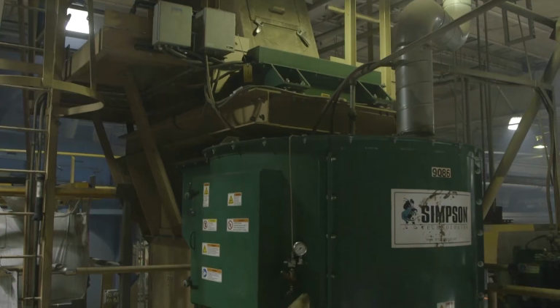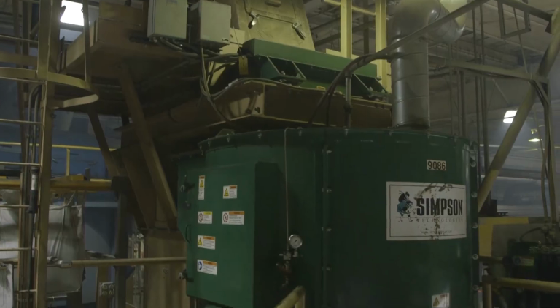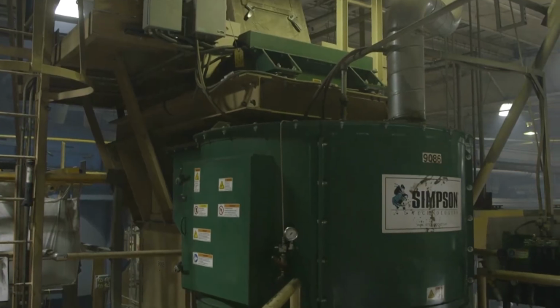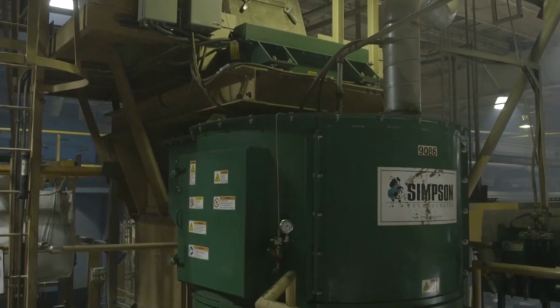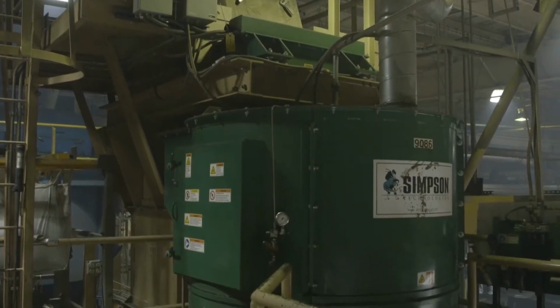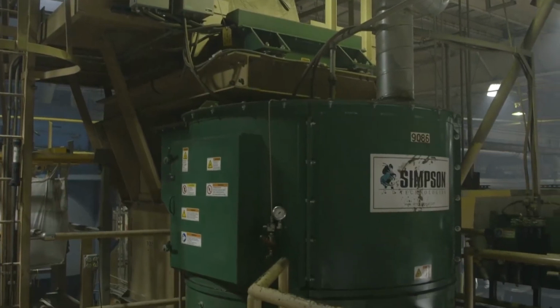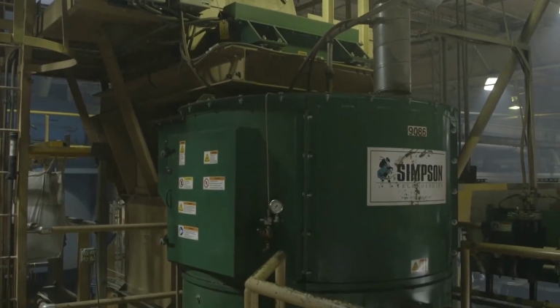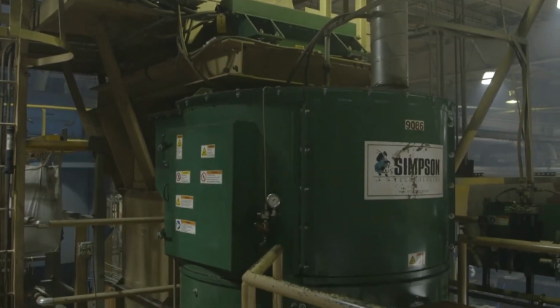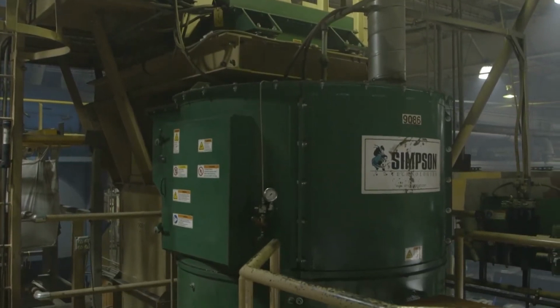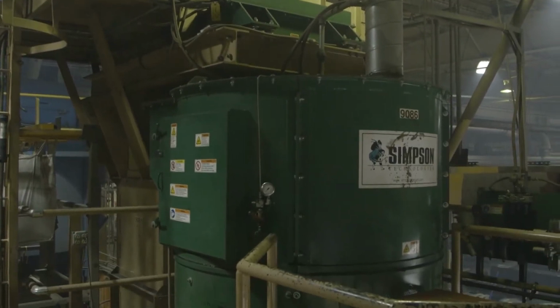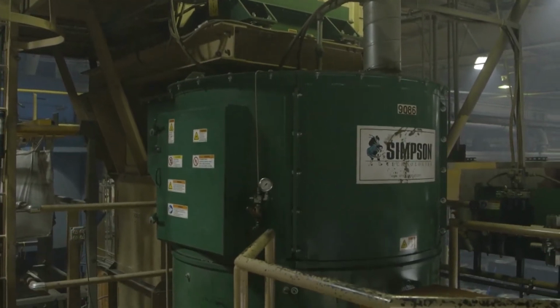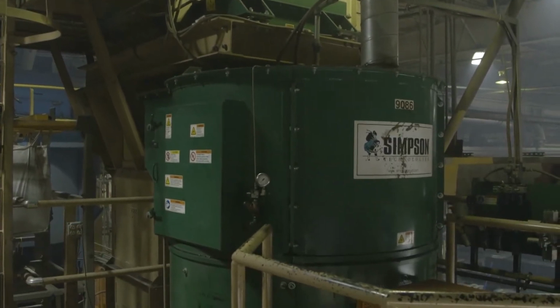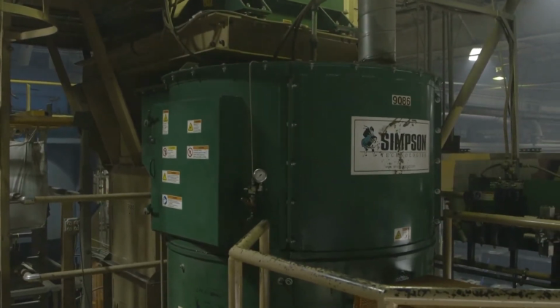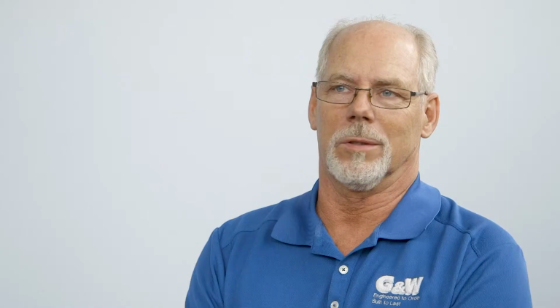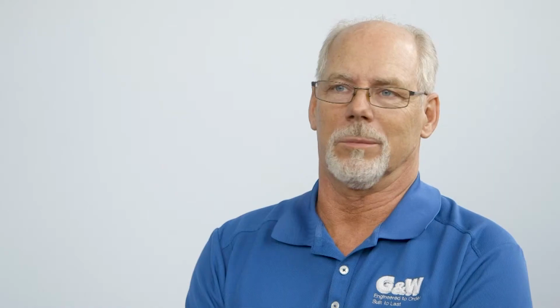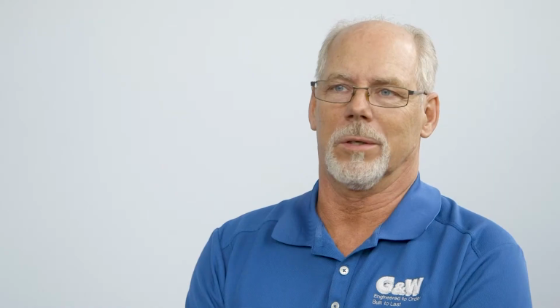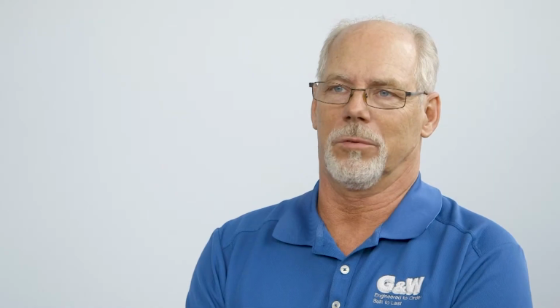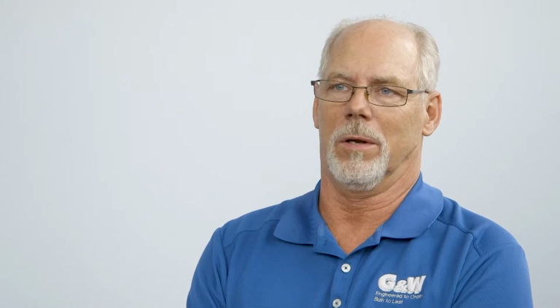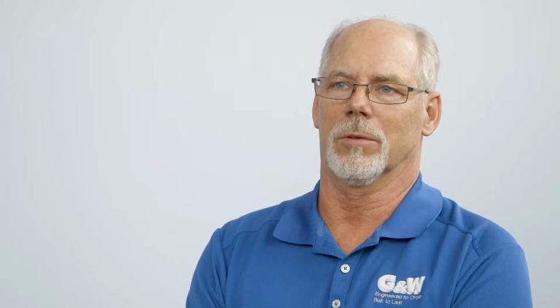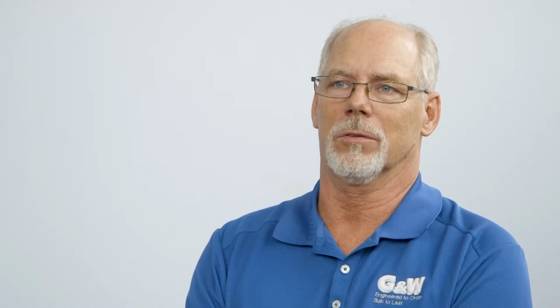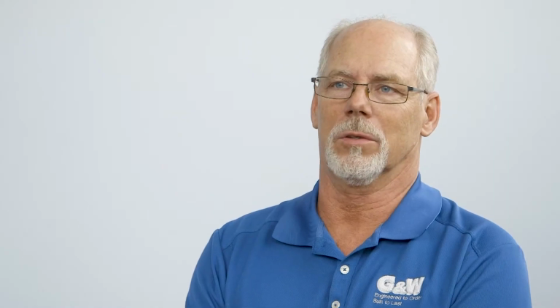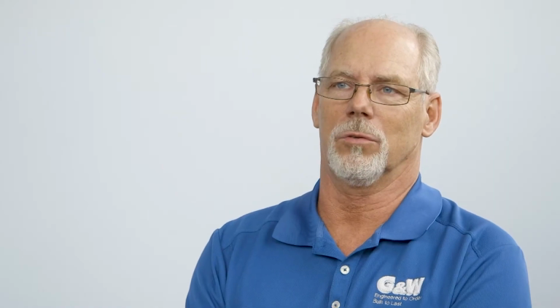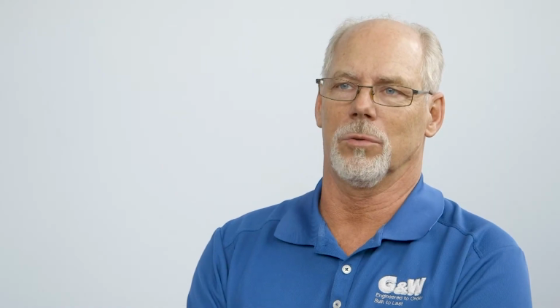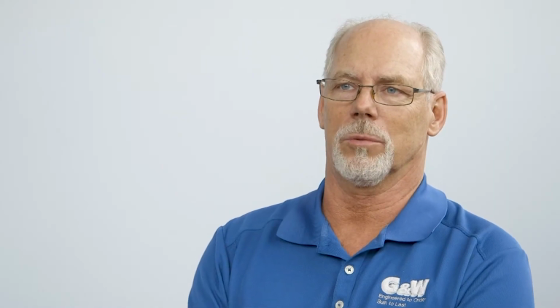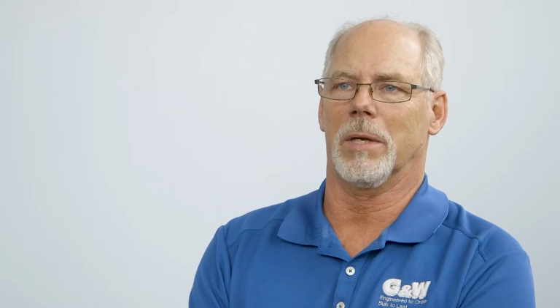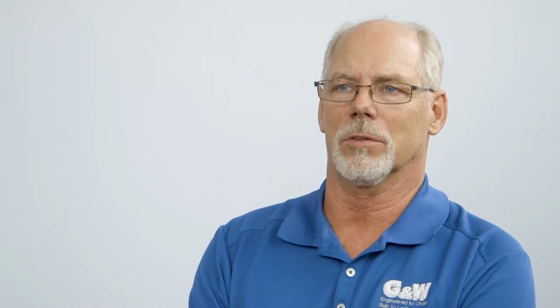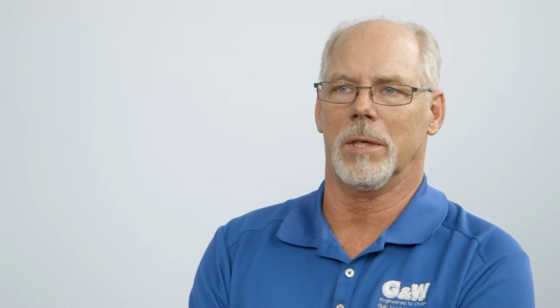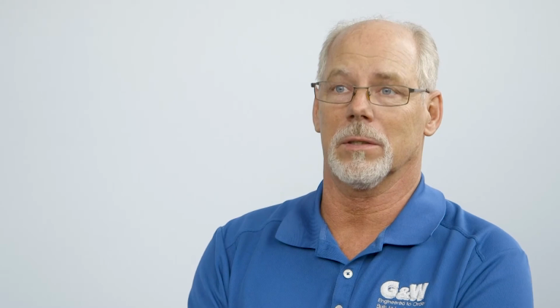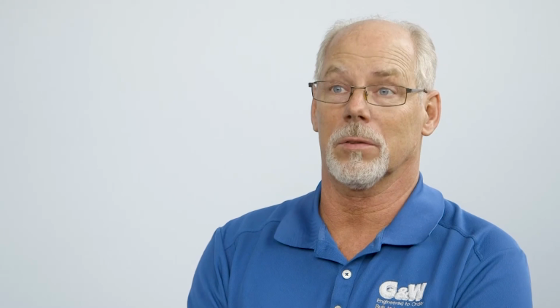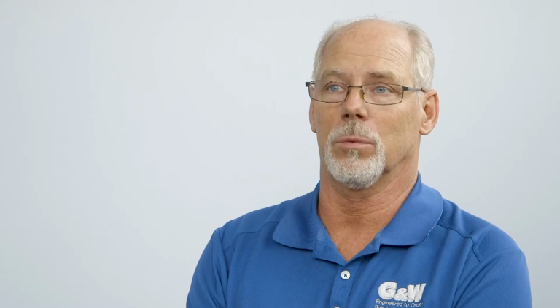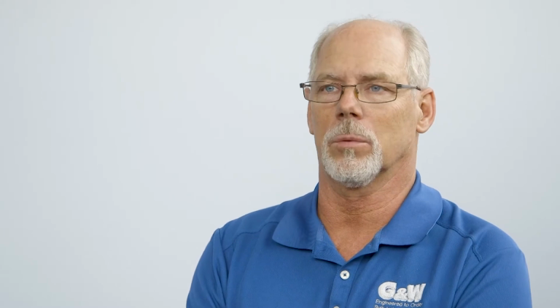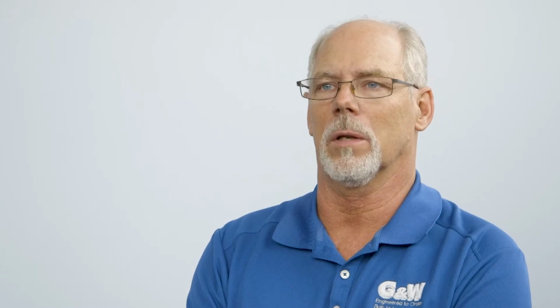They're built like the old tanks of World War Two. You can run them forever as long as you do some basic maintenance — they will run.